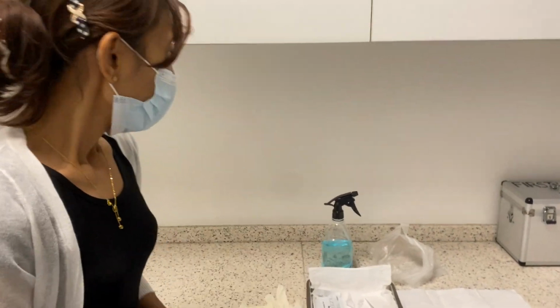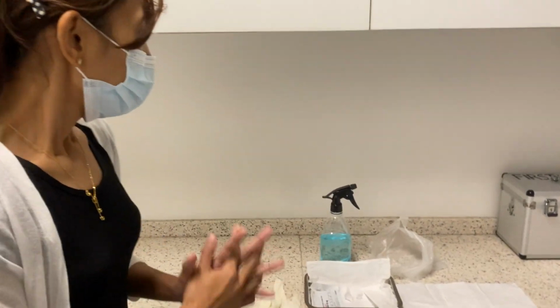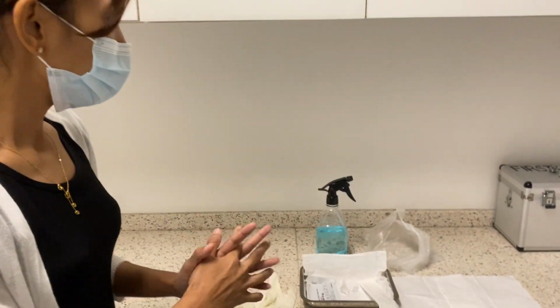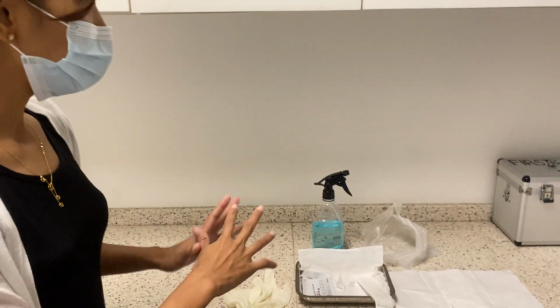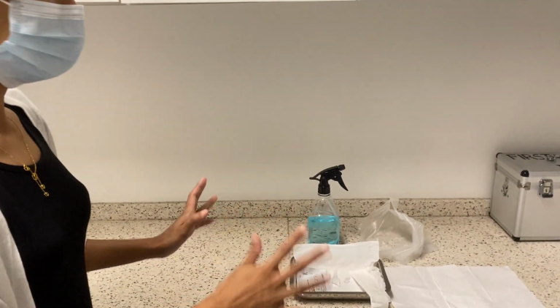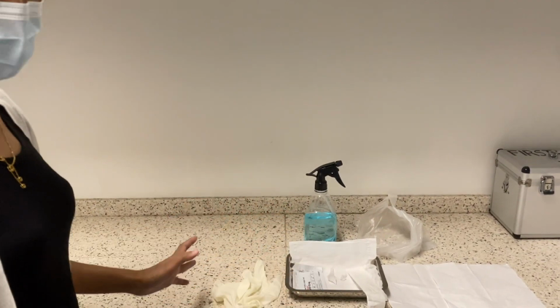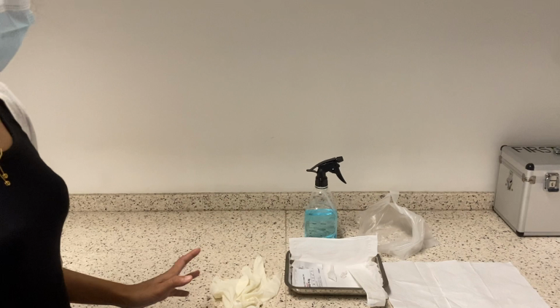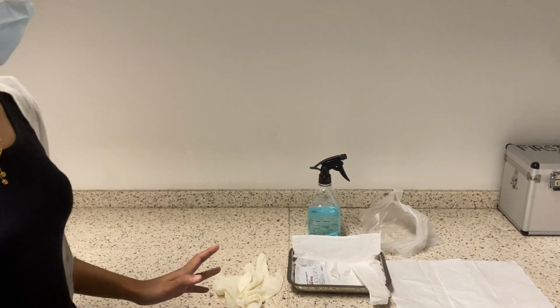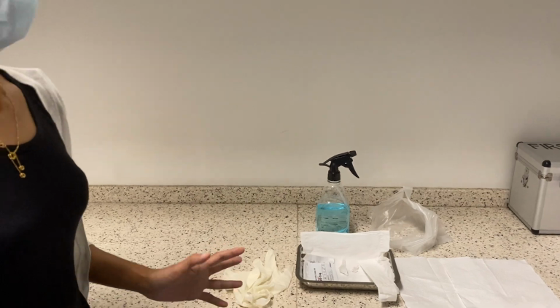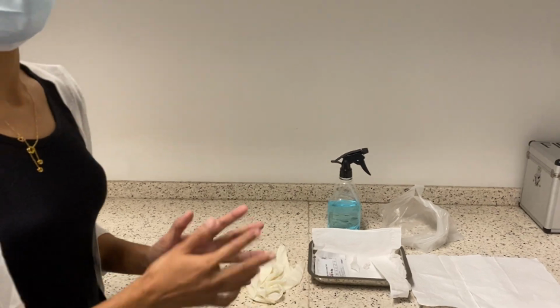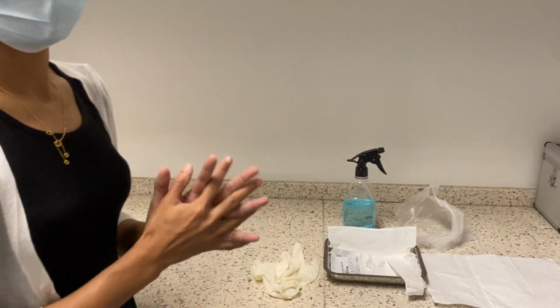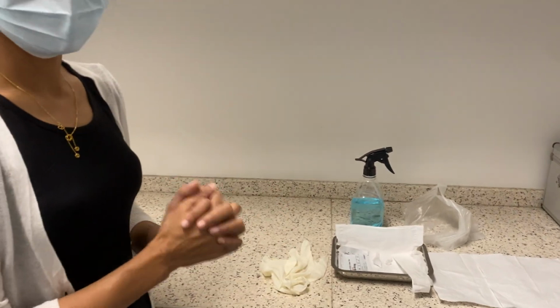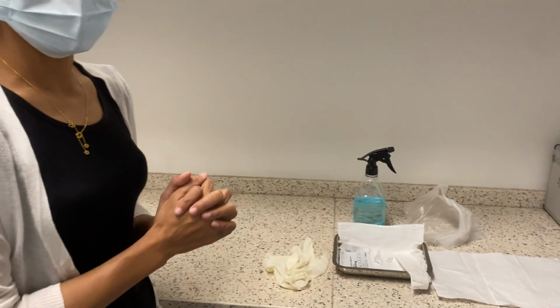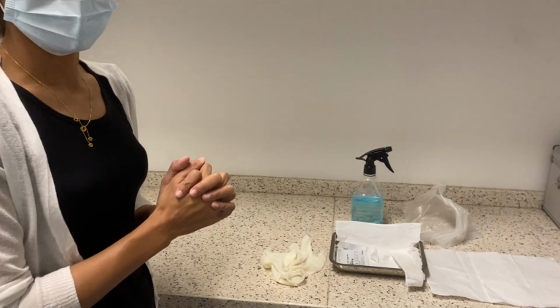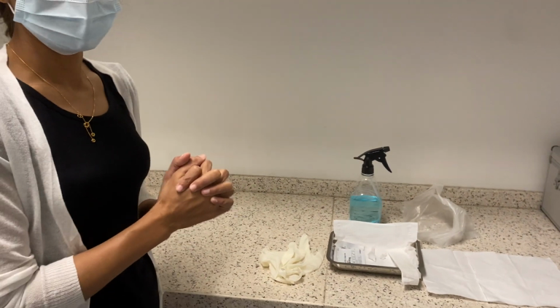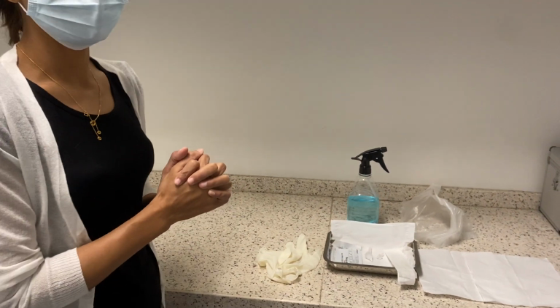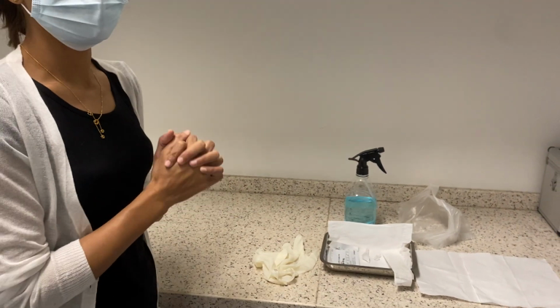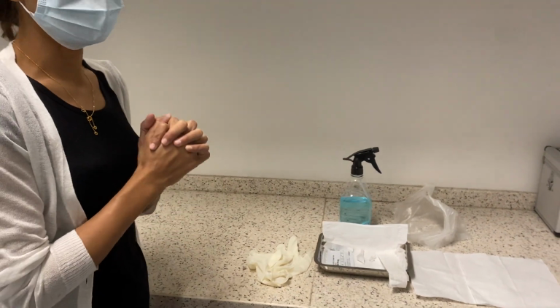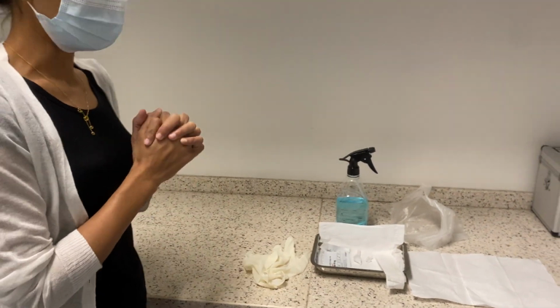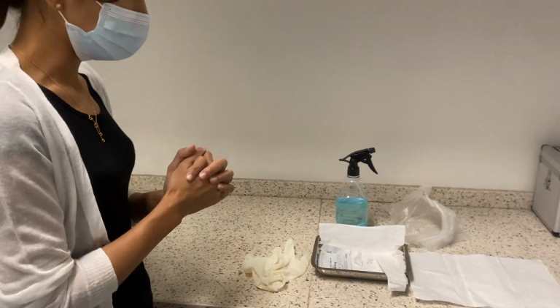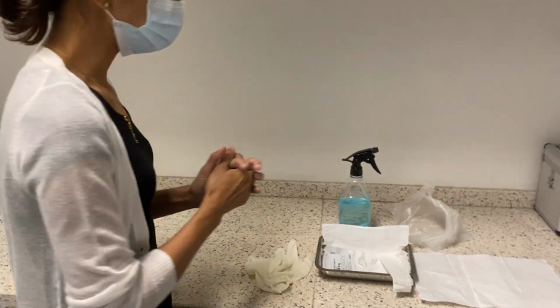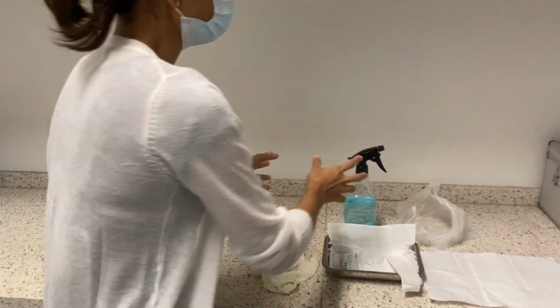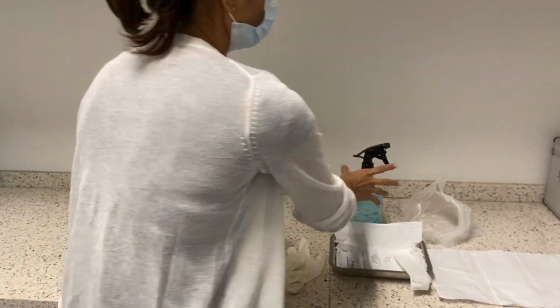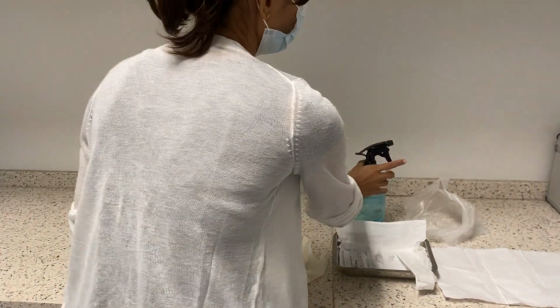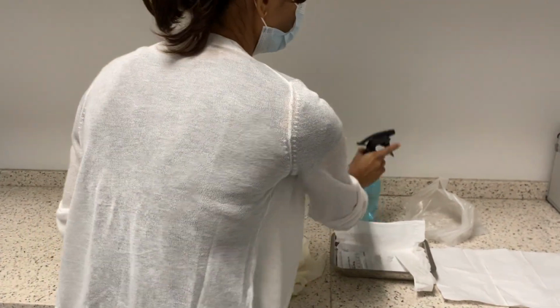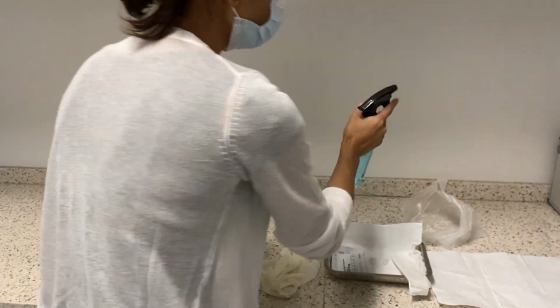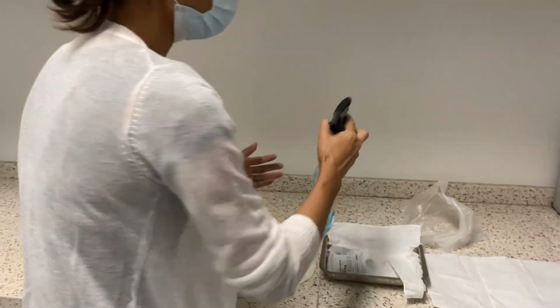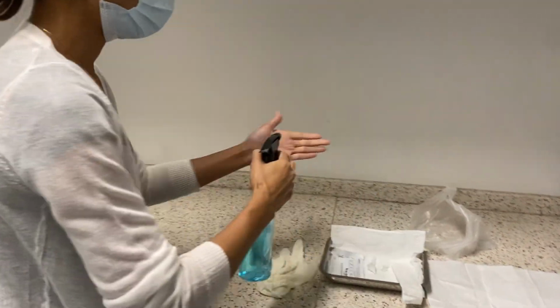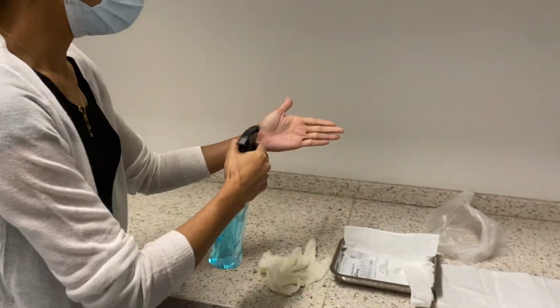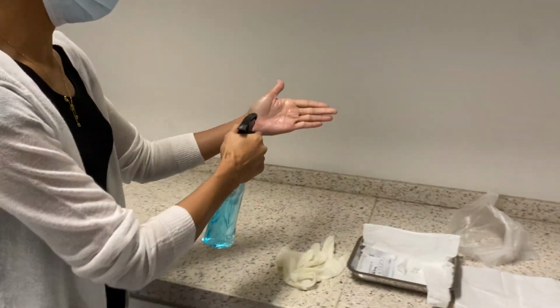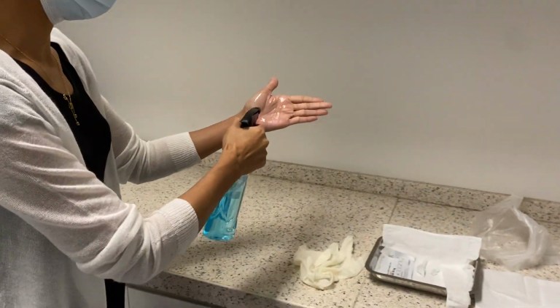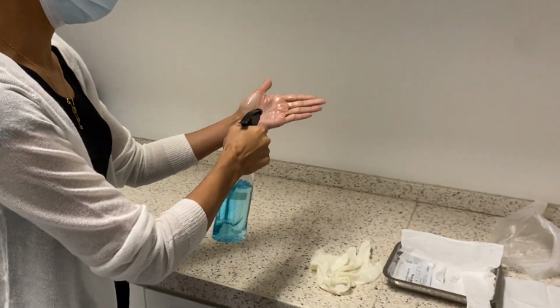Before doing anything, we need to wash our hands with soap and water or use hand sanitizer.